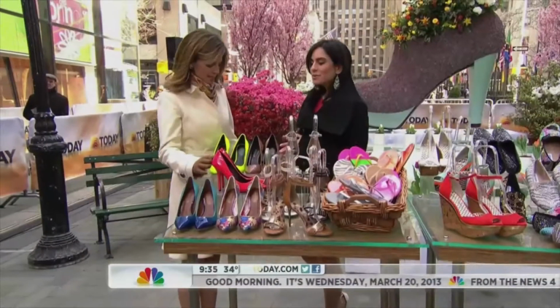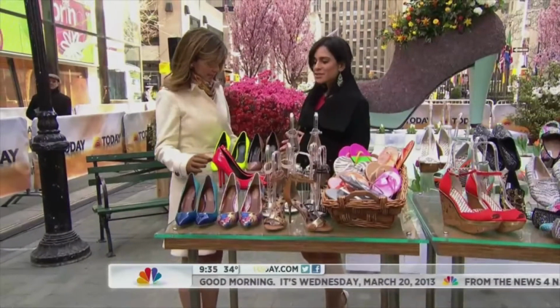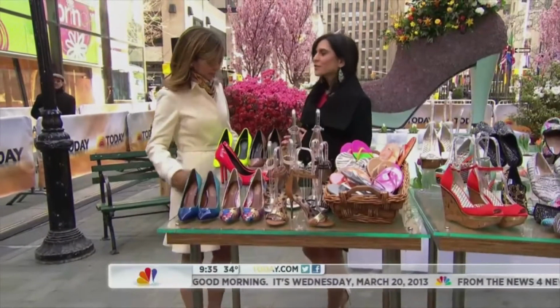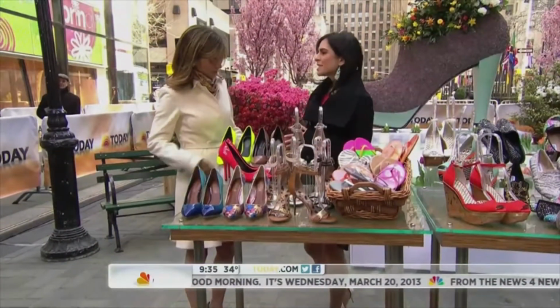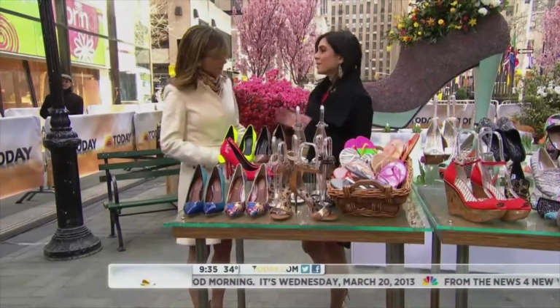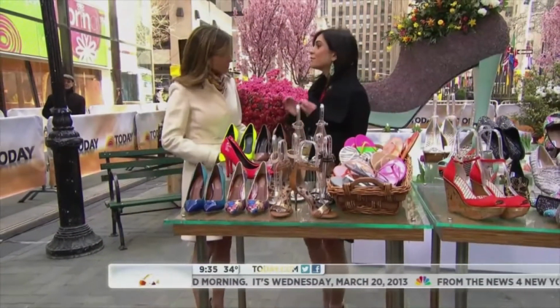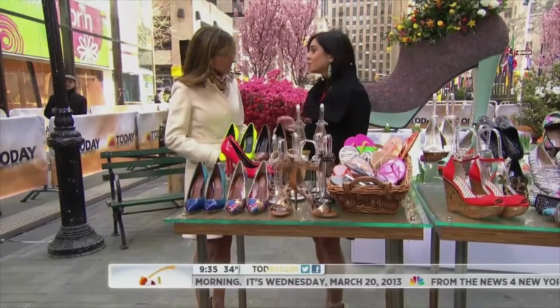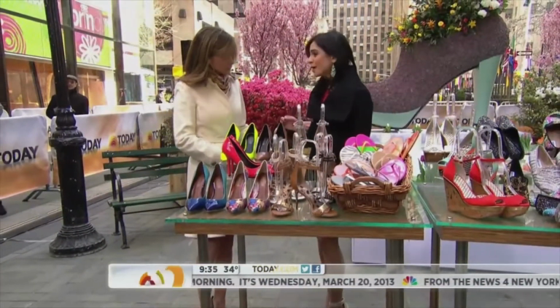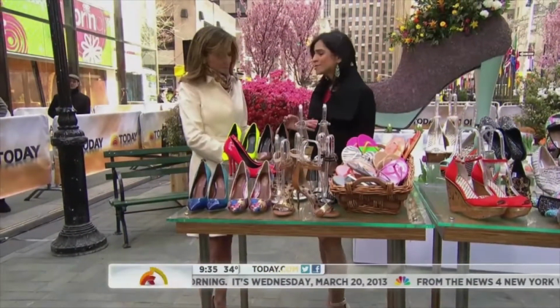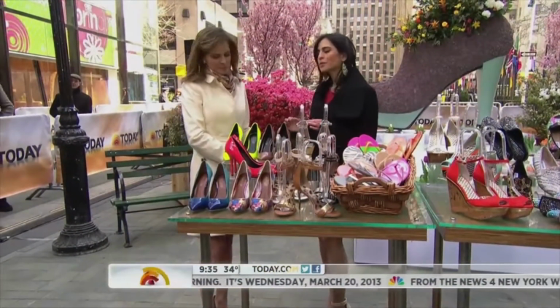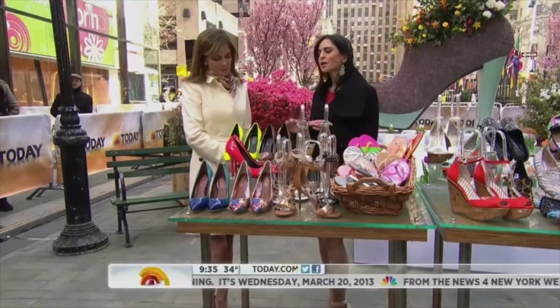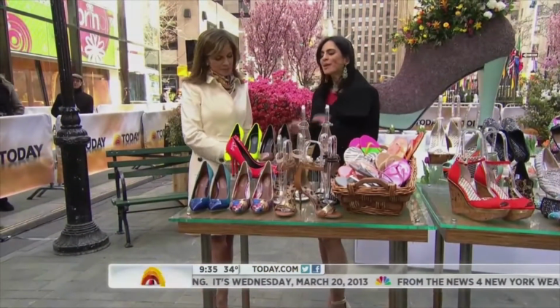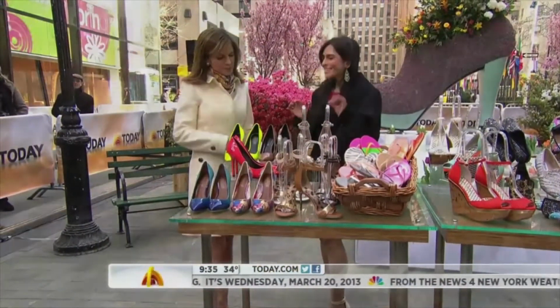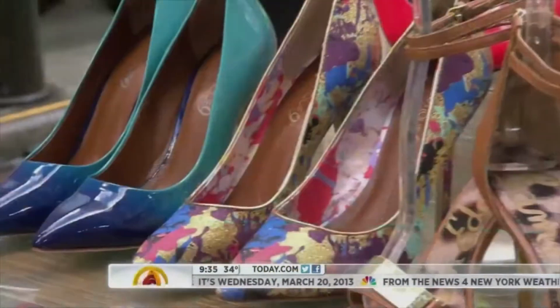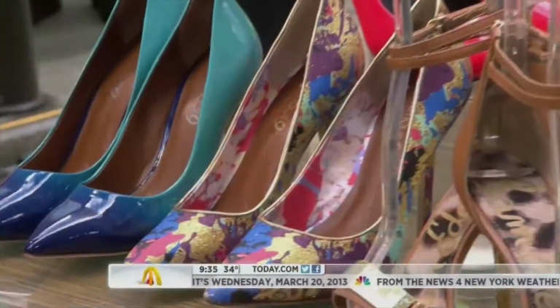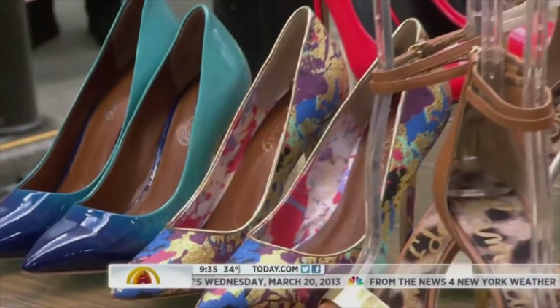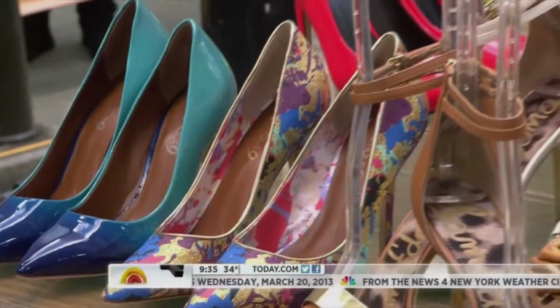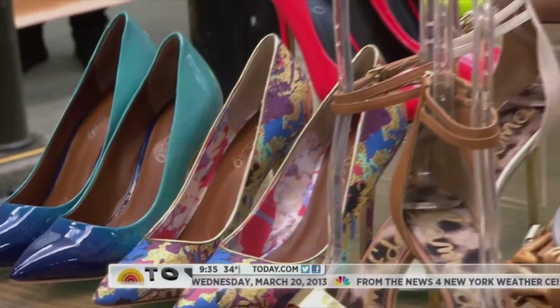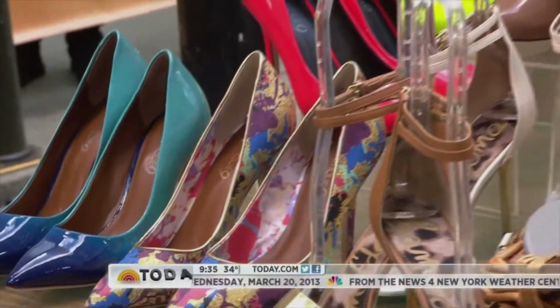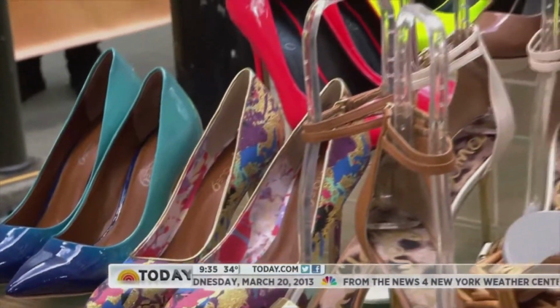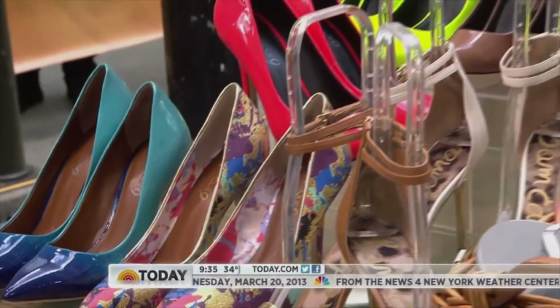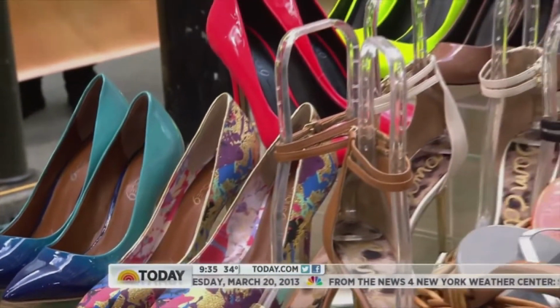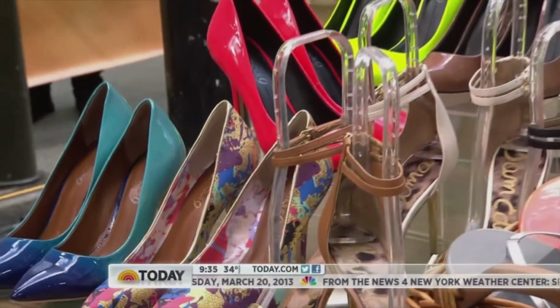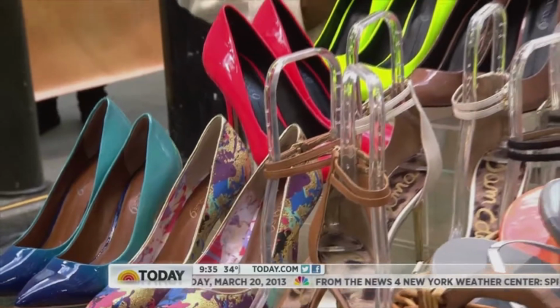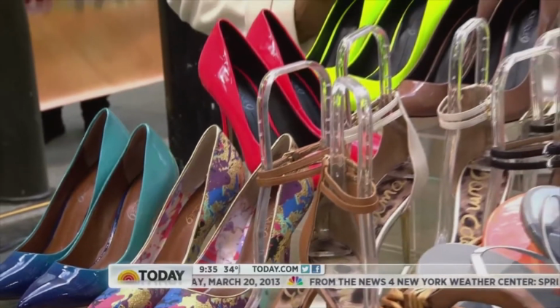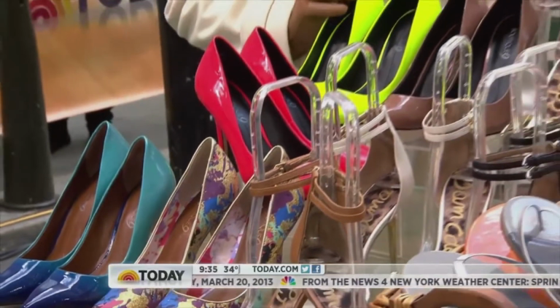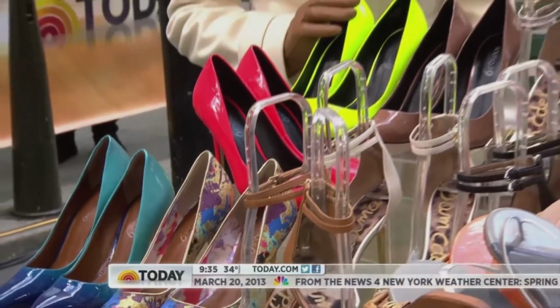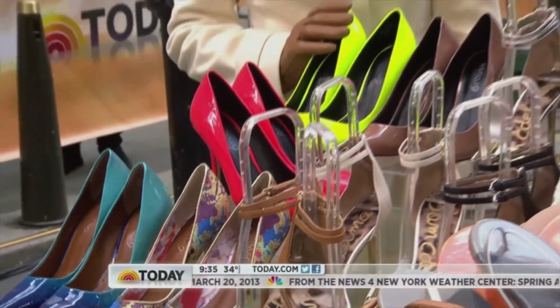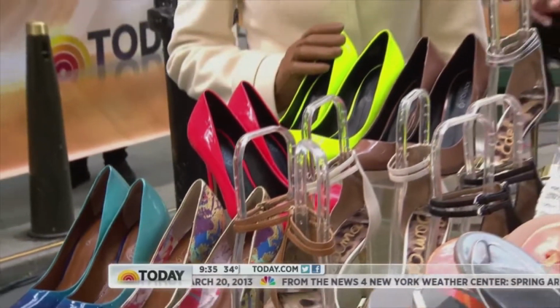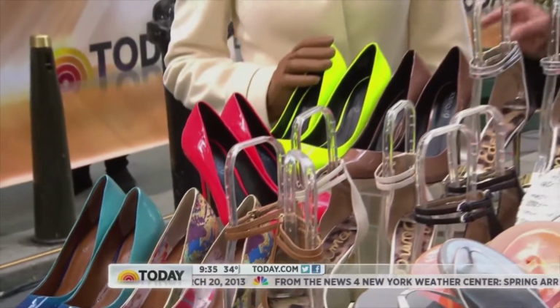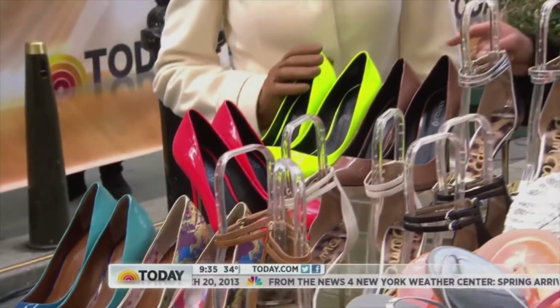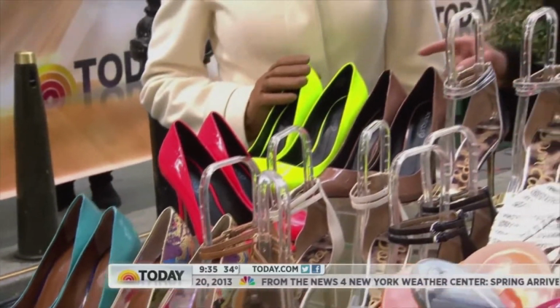Every woman should, of course, have a pair of nude pumps for work, but this spring, add some color — the bolder the better. These are from Boutique 9. It's such a great way to update your style in just a second.